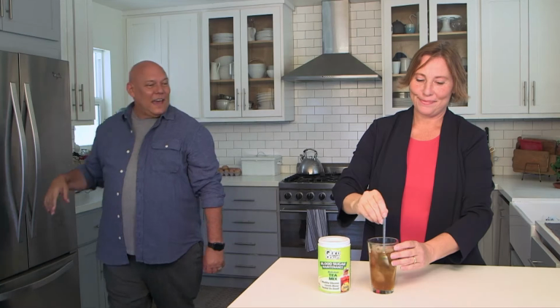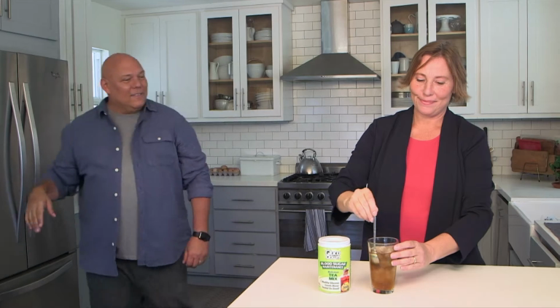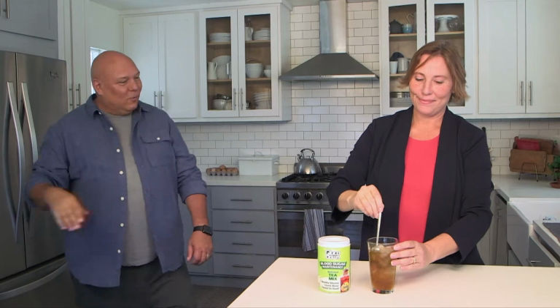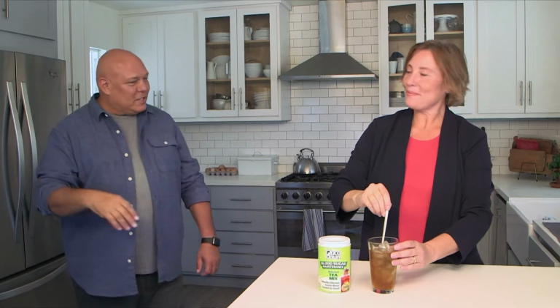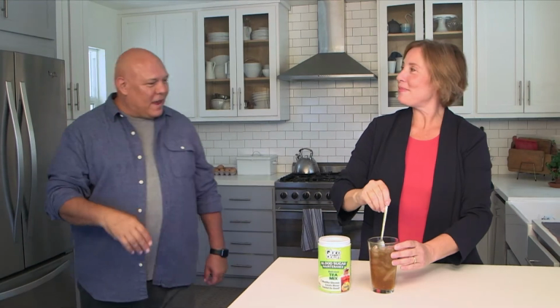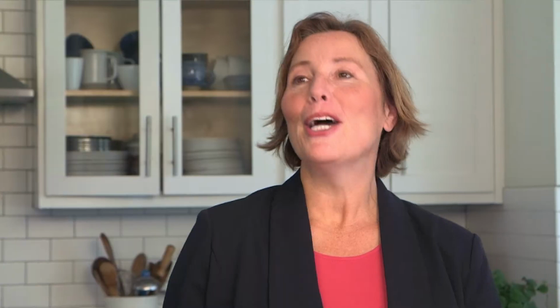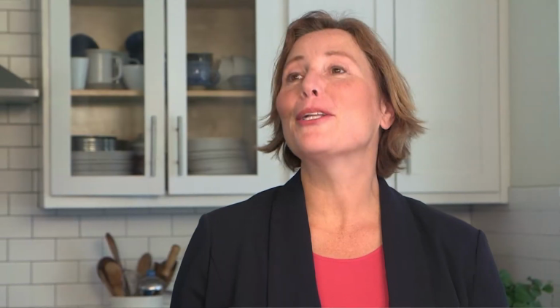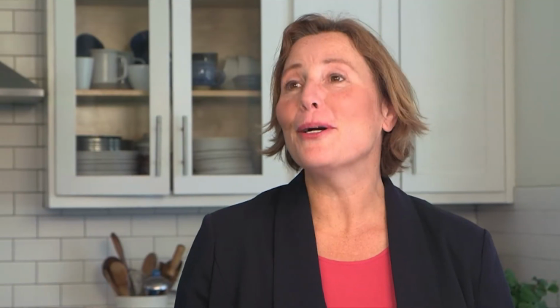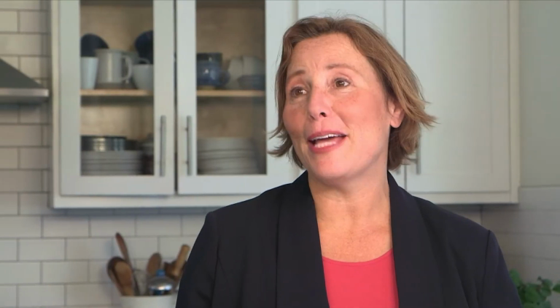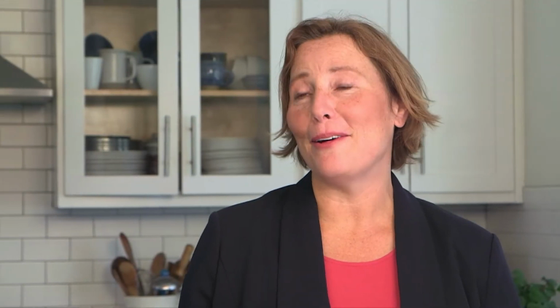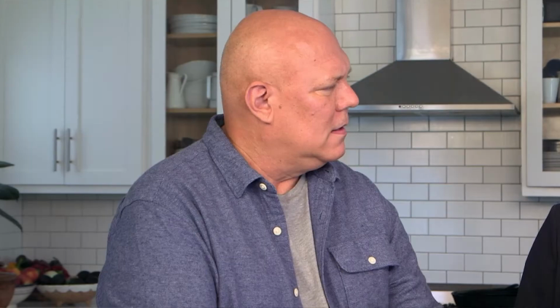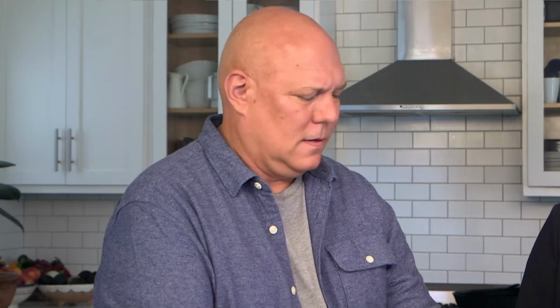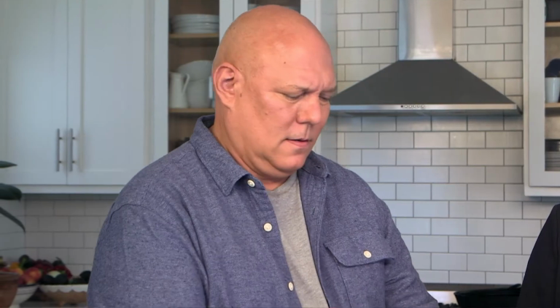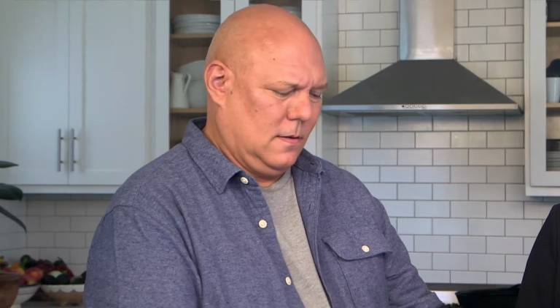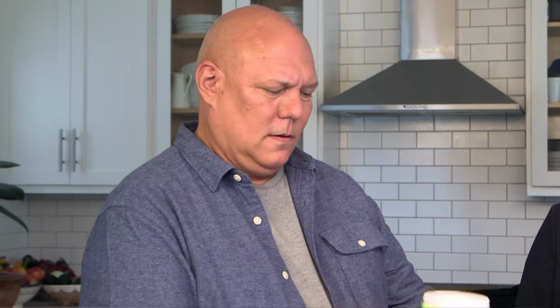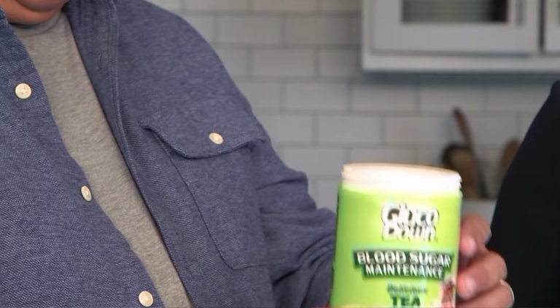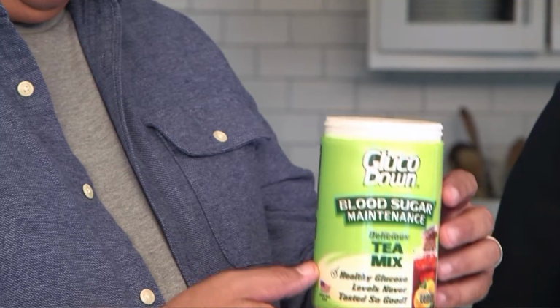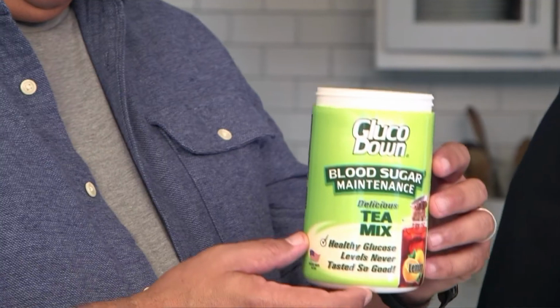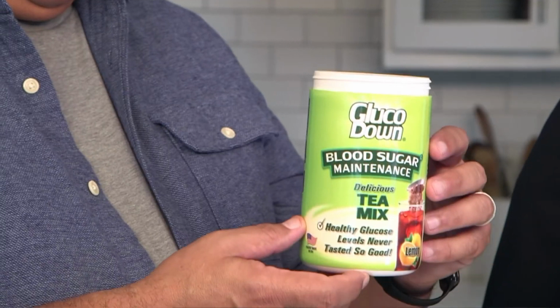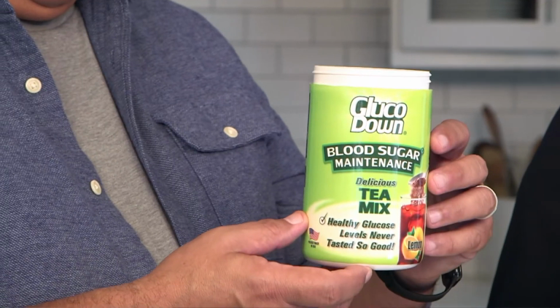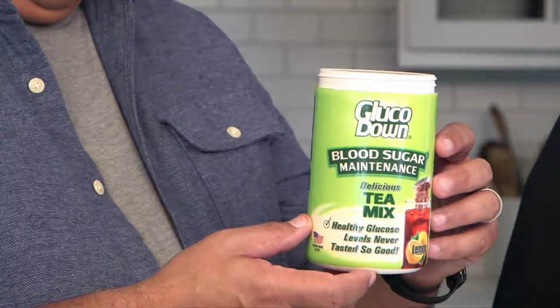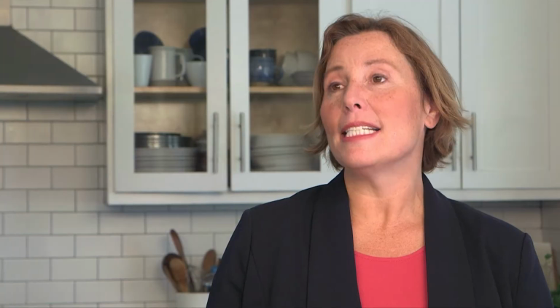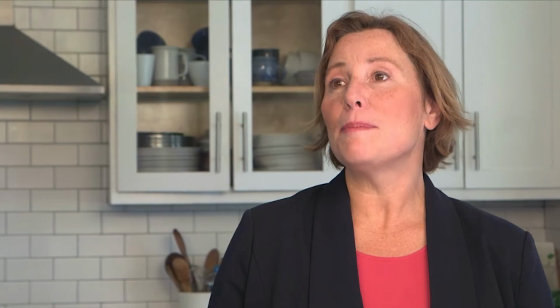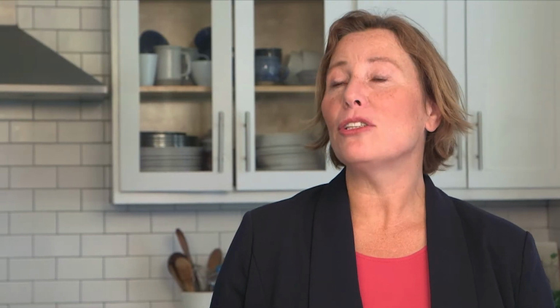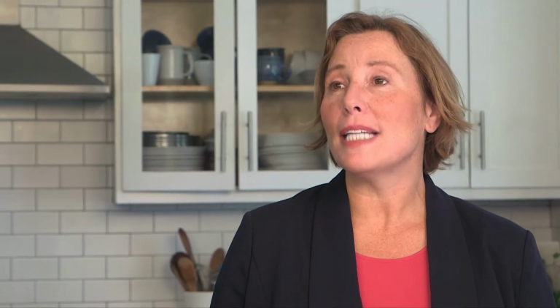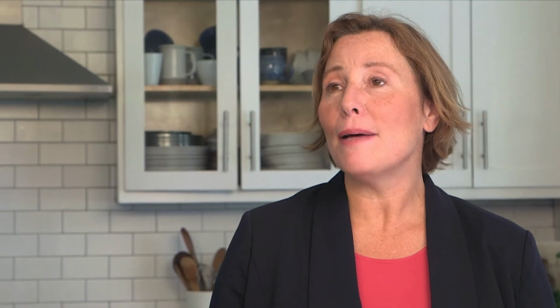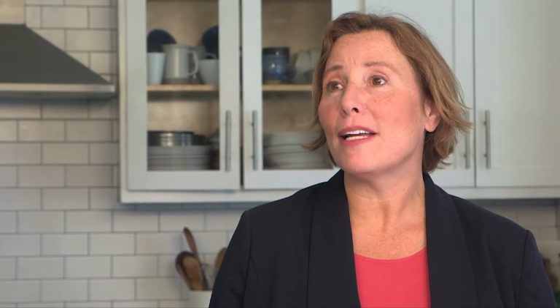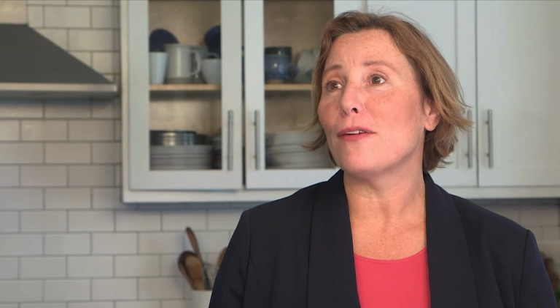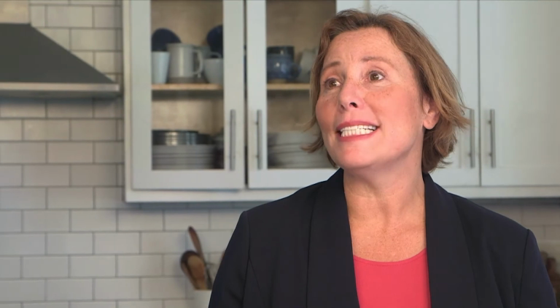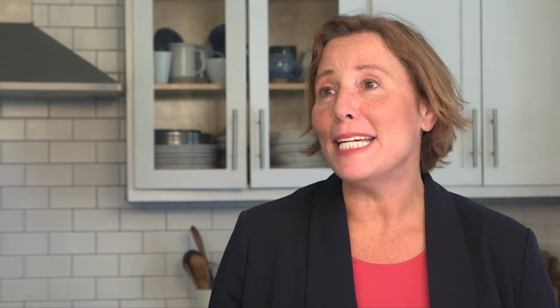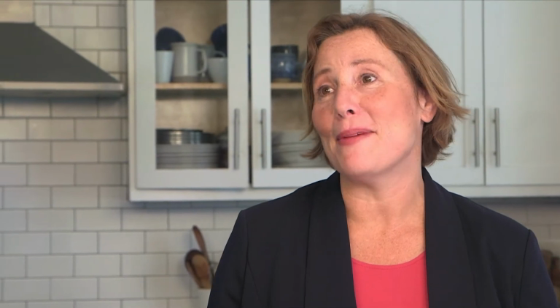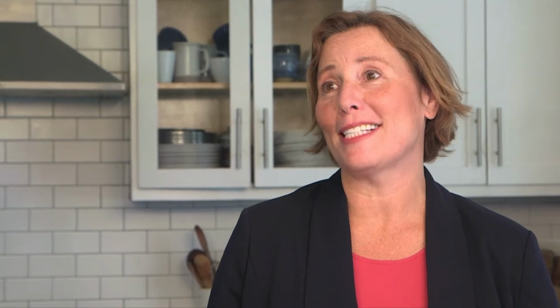Hey, whatcha makin? Glucodown. The dietician at the pharmacy recommended it. It's a special diabetic-friendly tea mix.